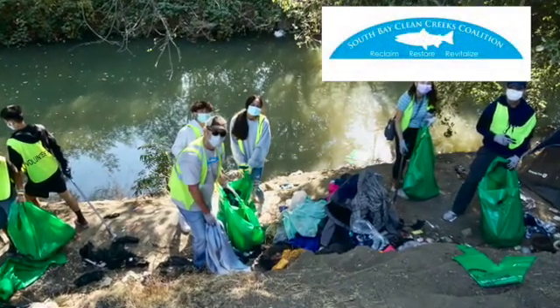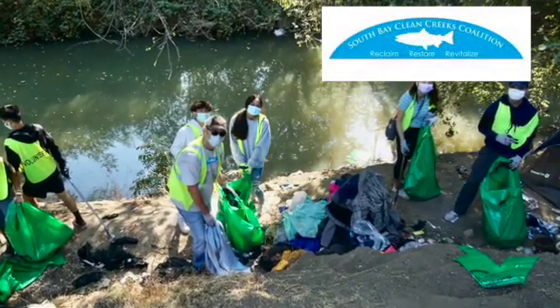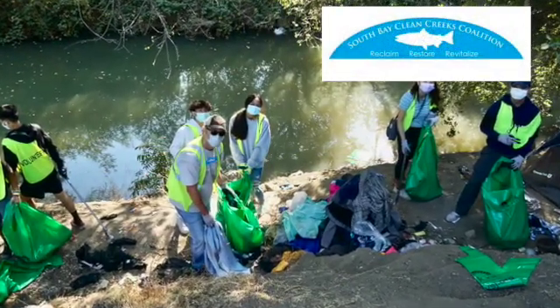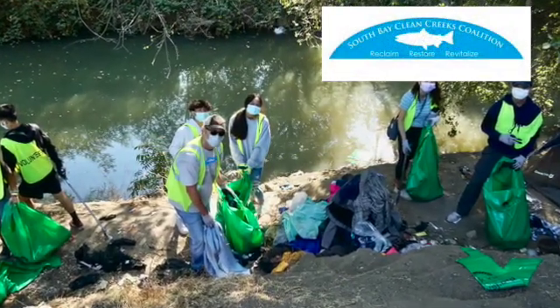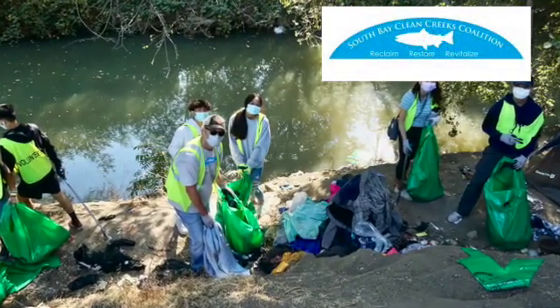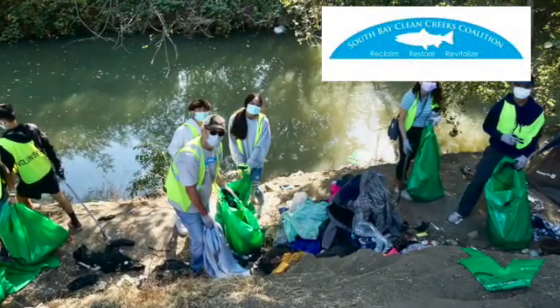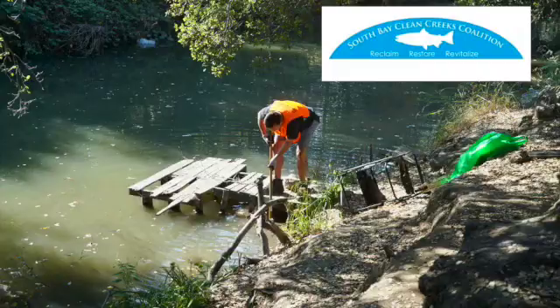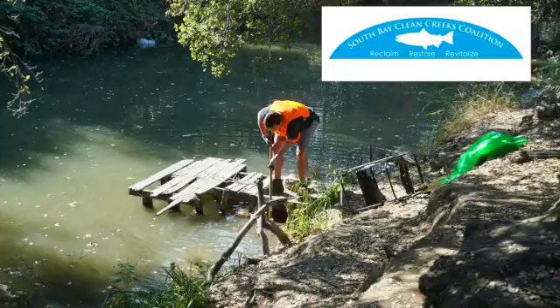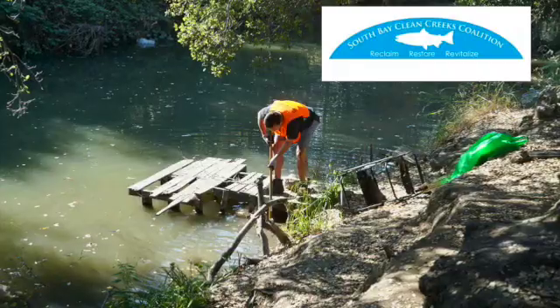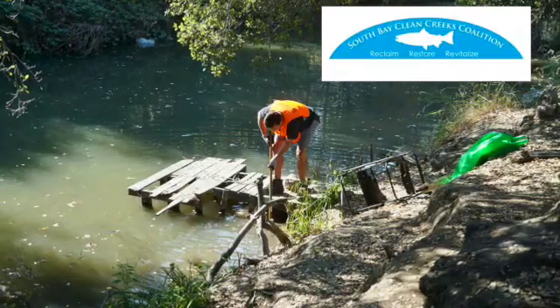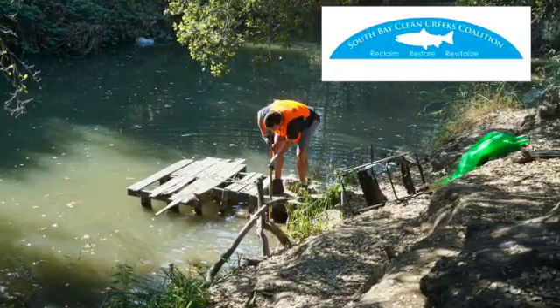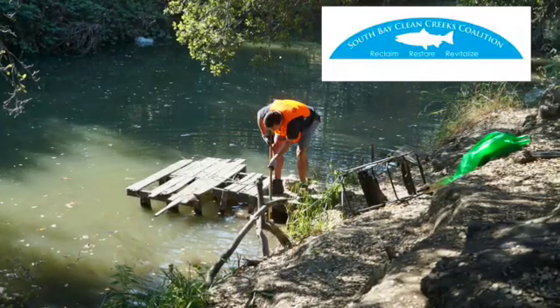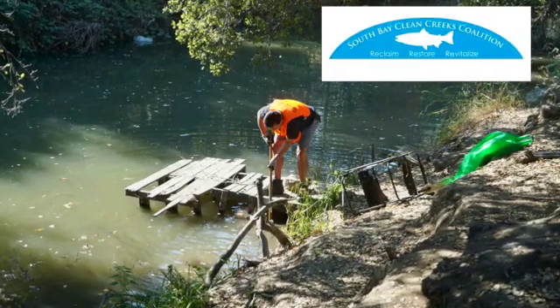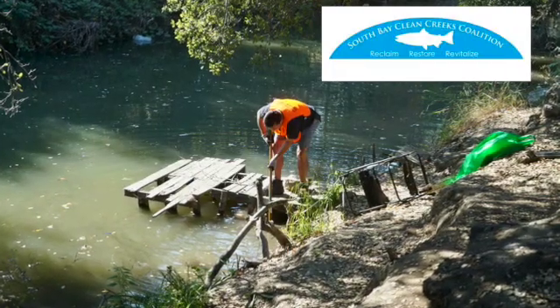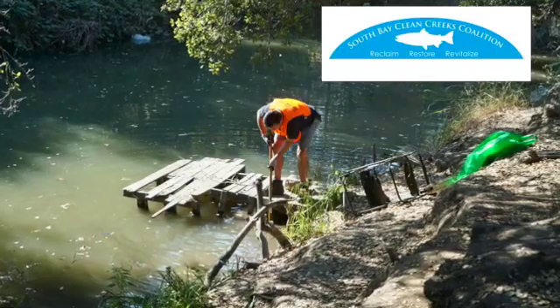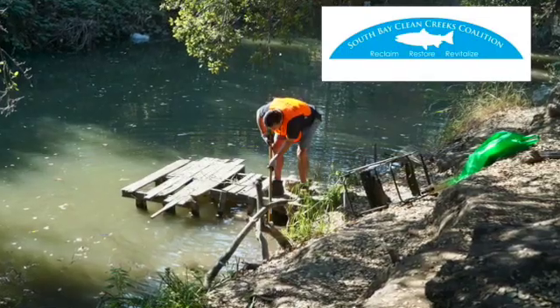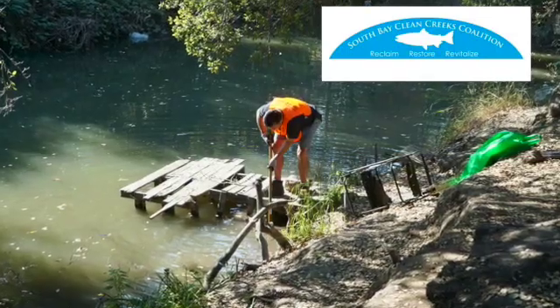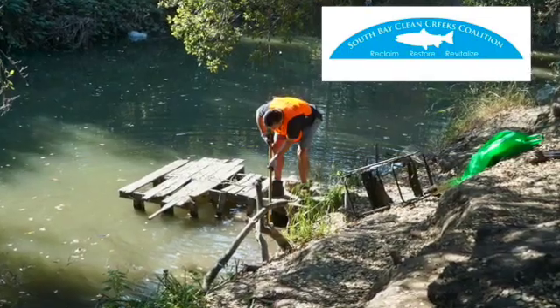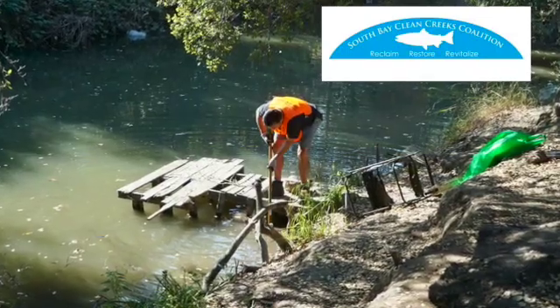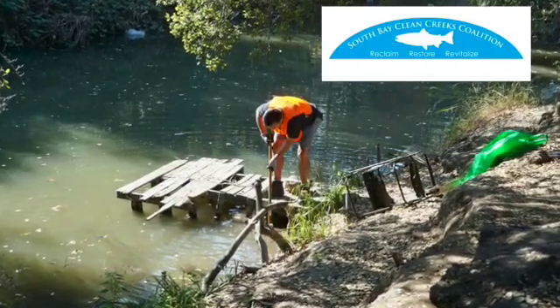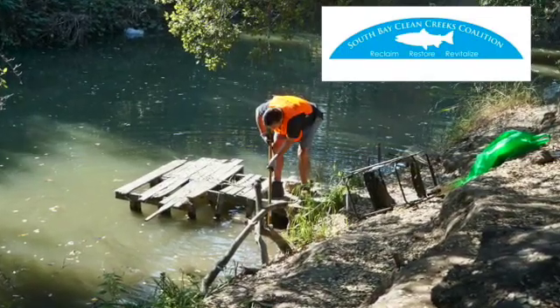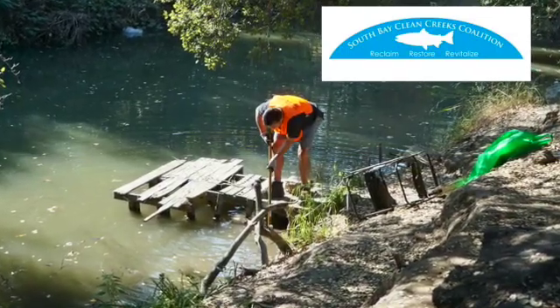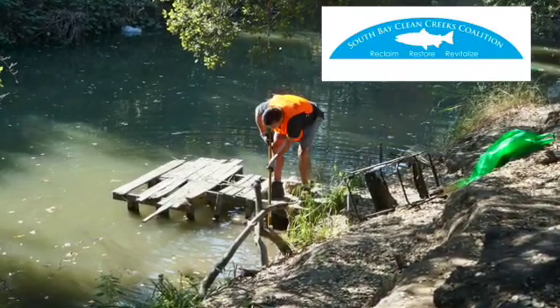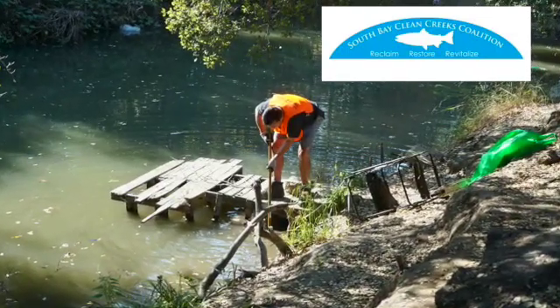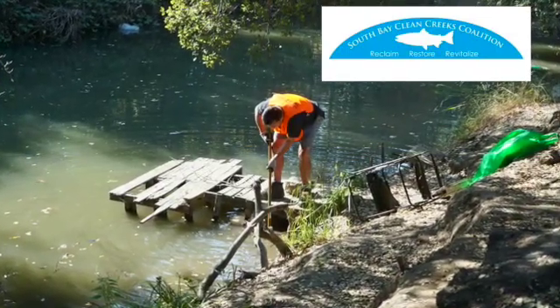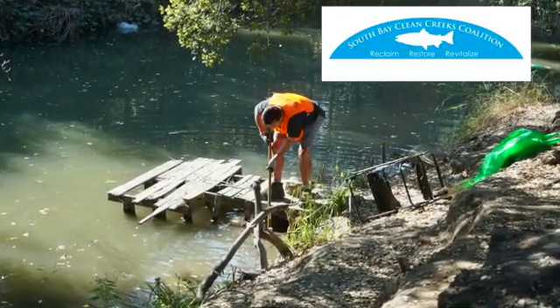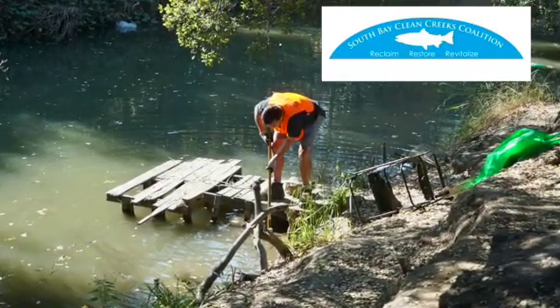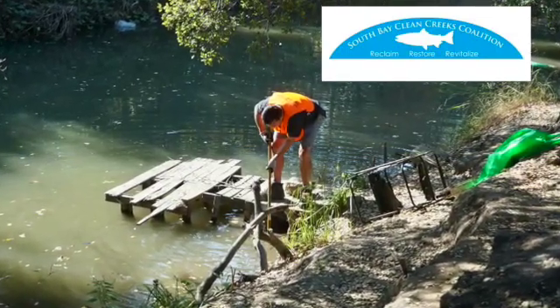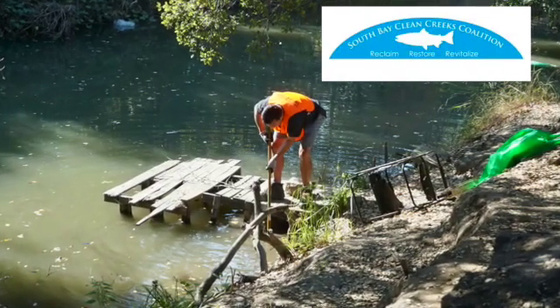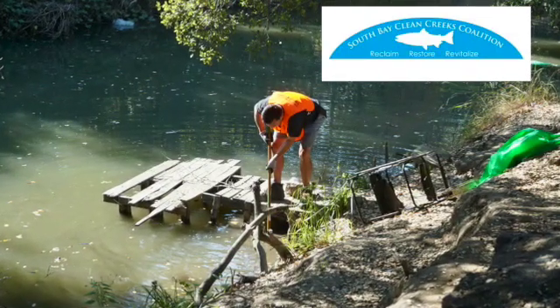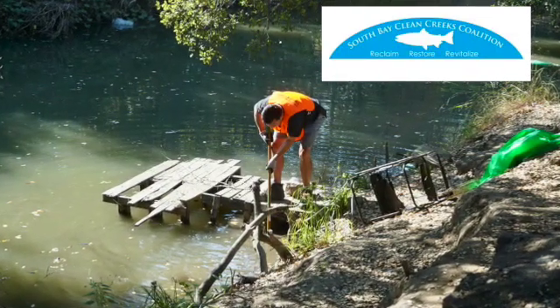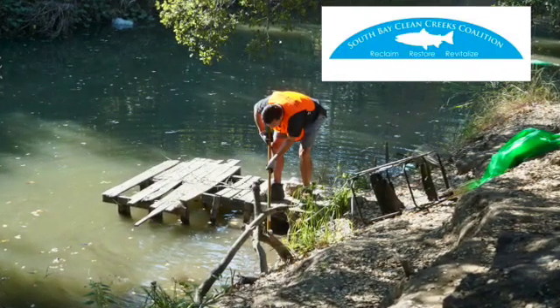In late October, South Bay Clean Creeks Coalition staged a cleanup and a series of events for the community.